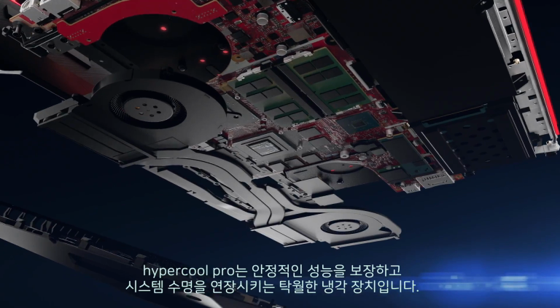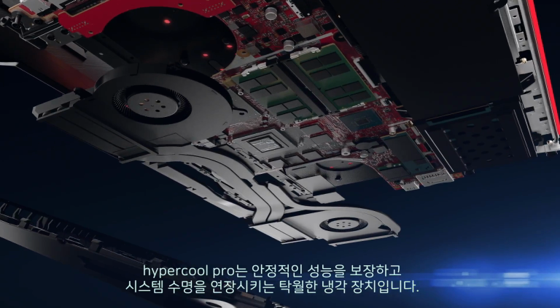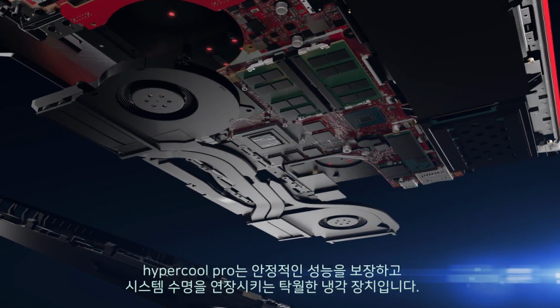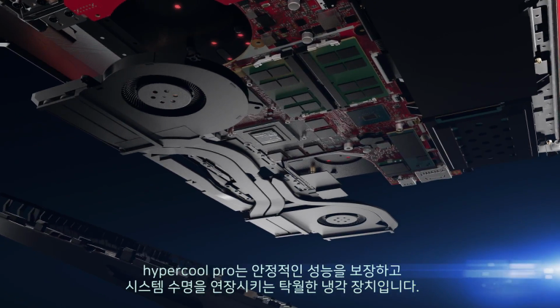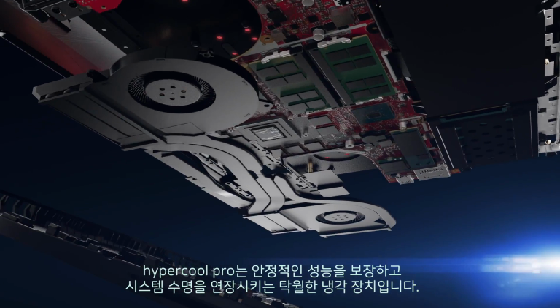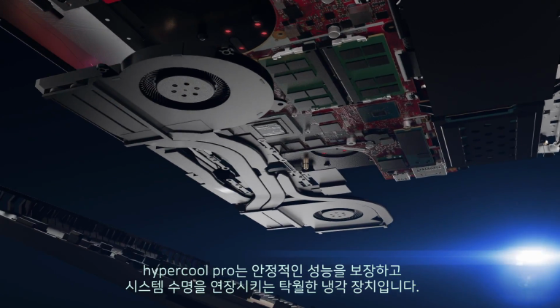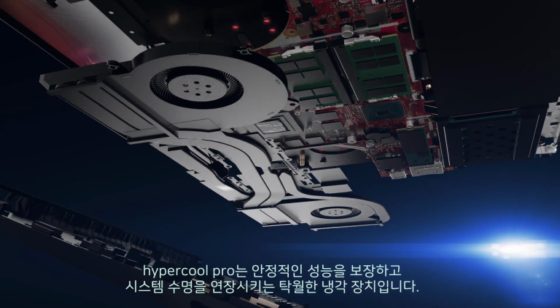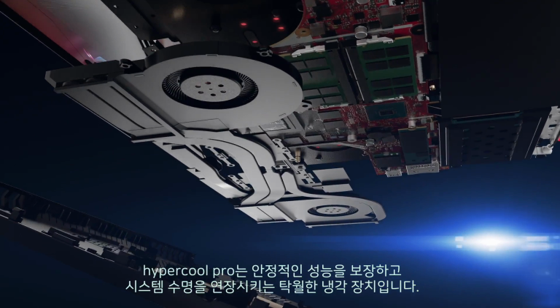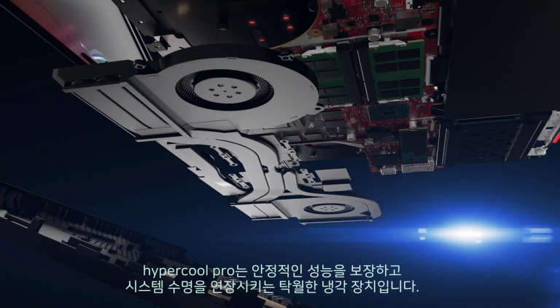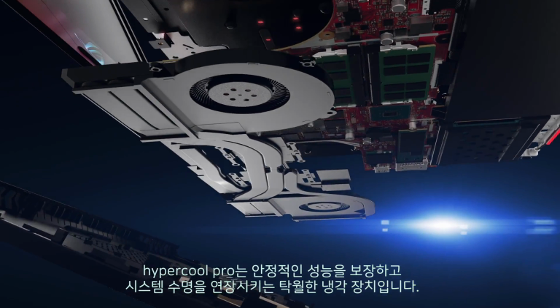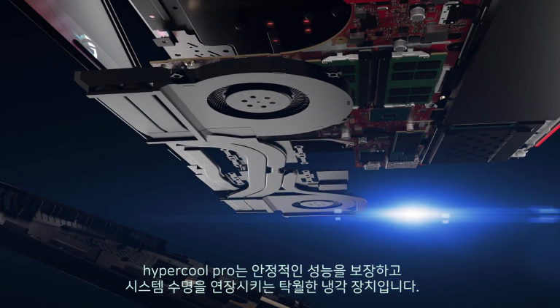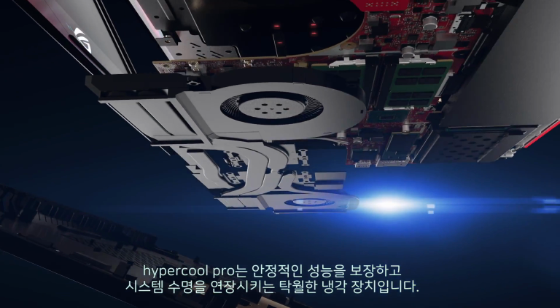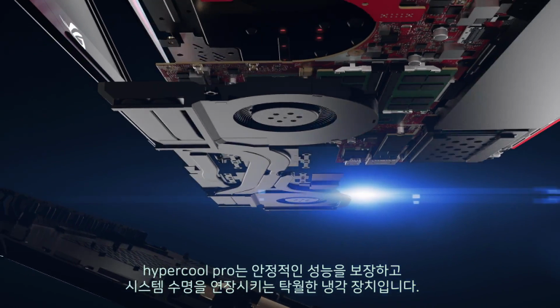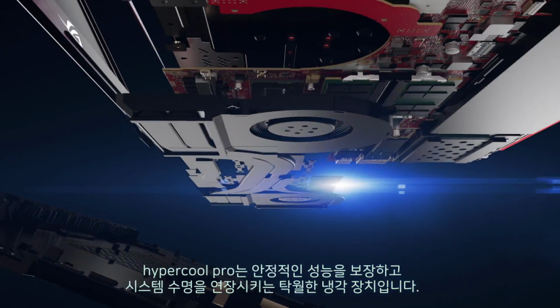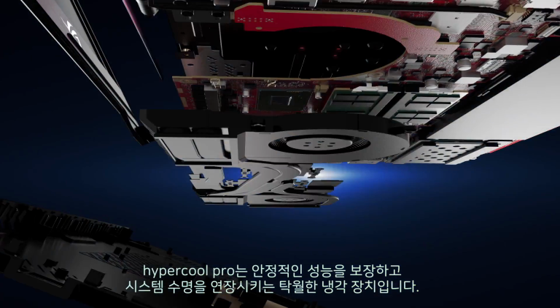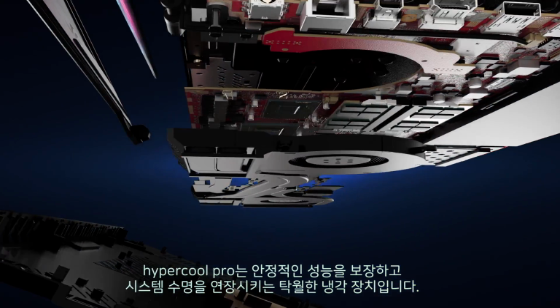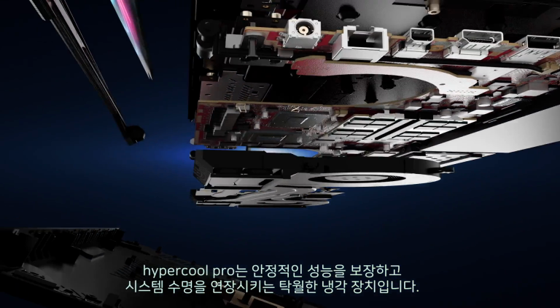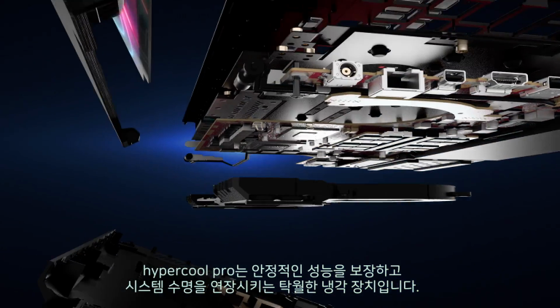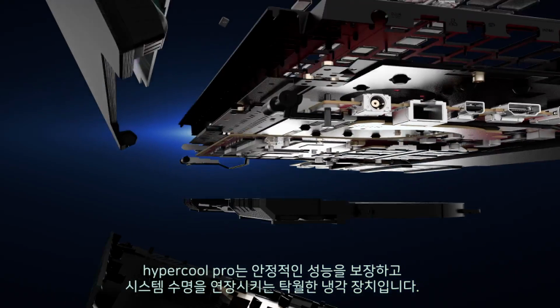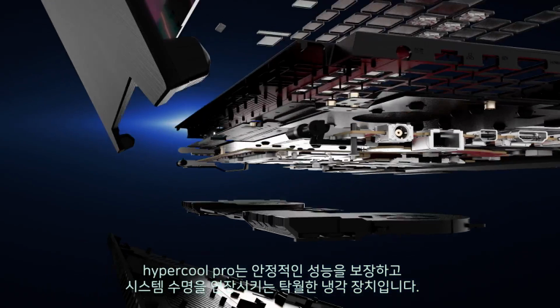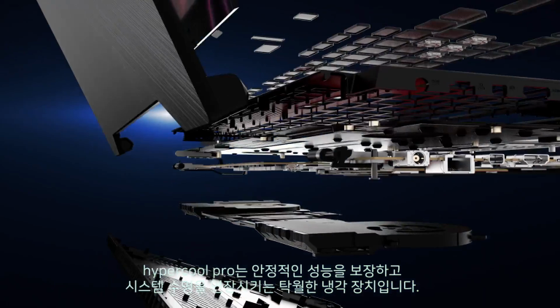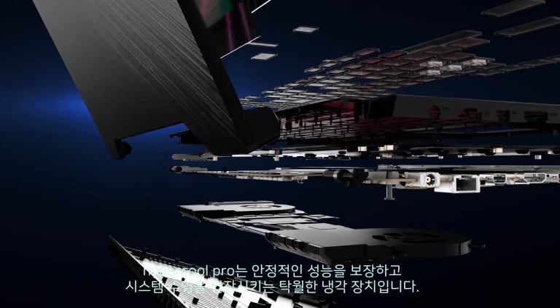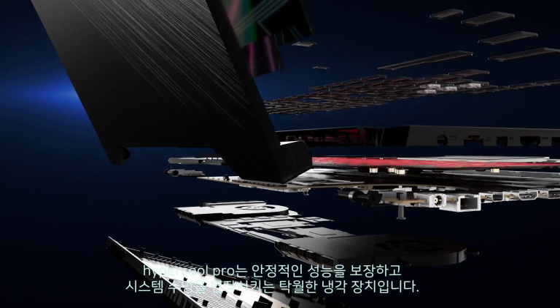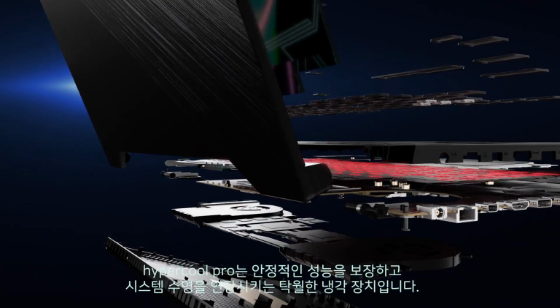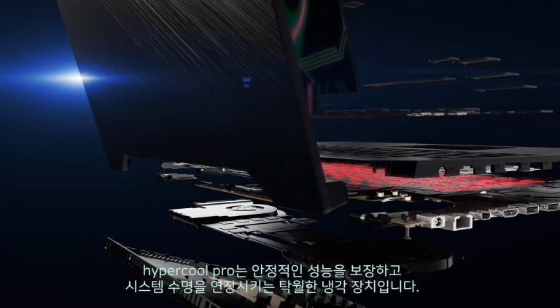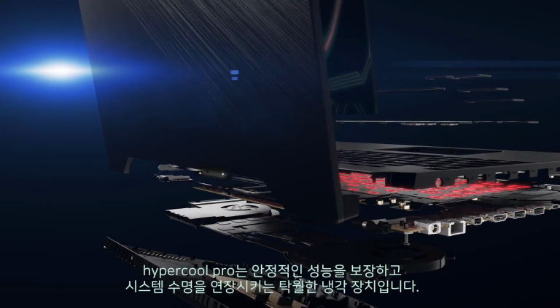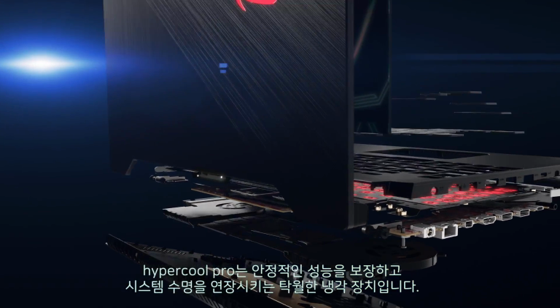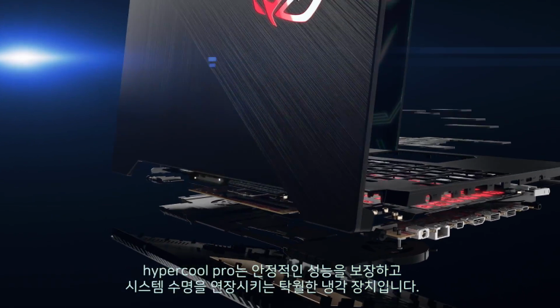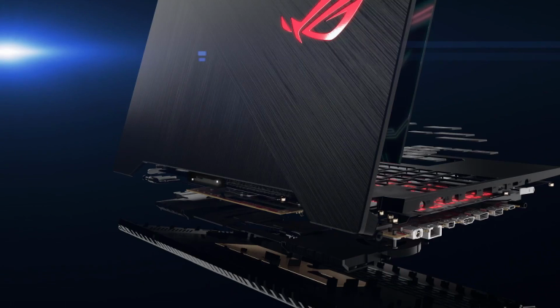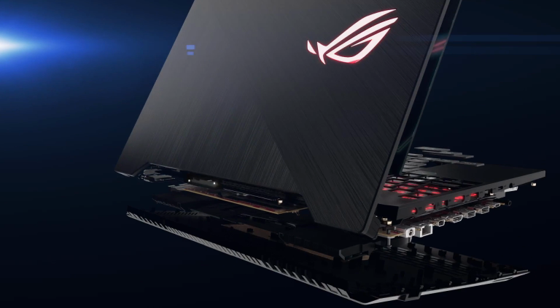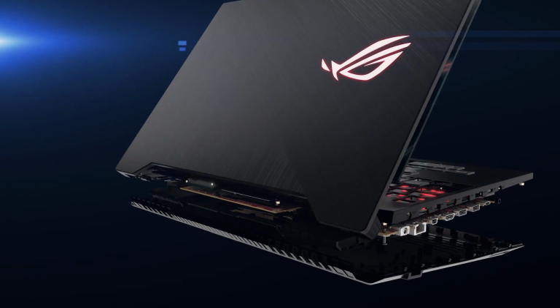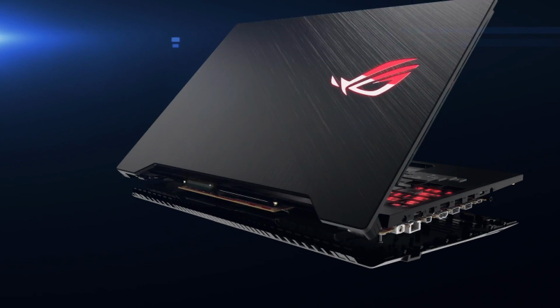HyperCool Pro is a cooling masterpiece that ensures stable performance and extends the system's lifespan.